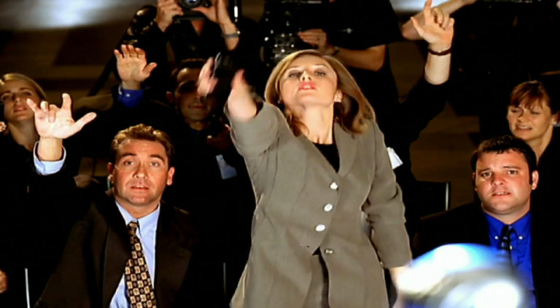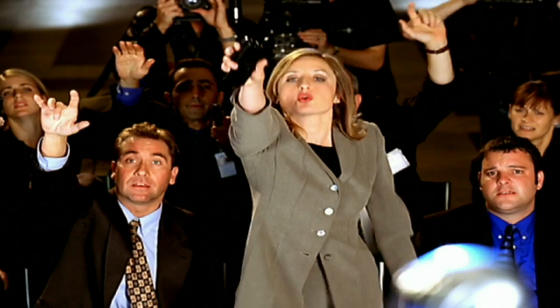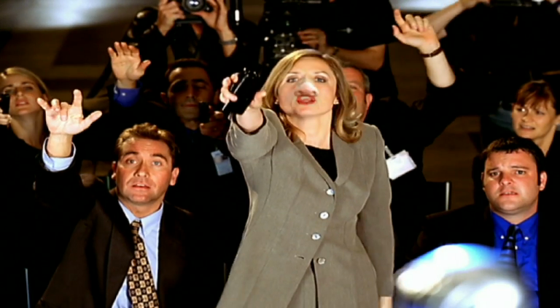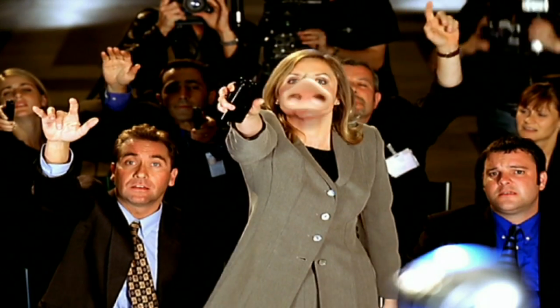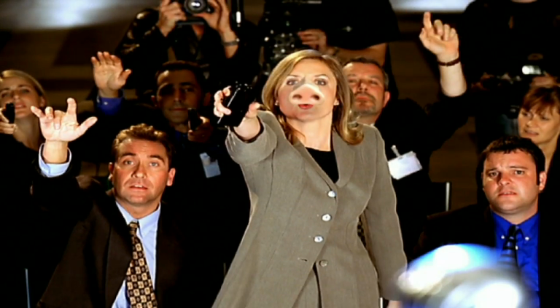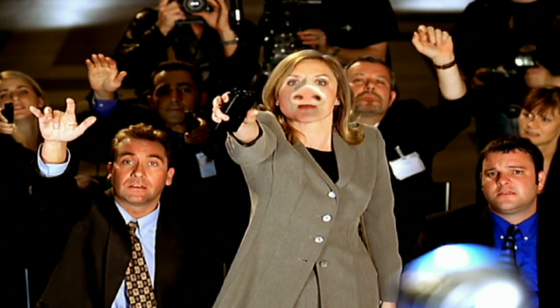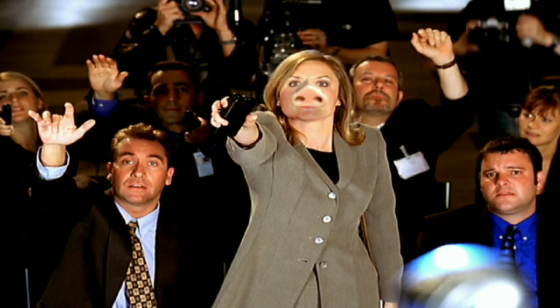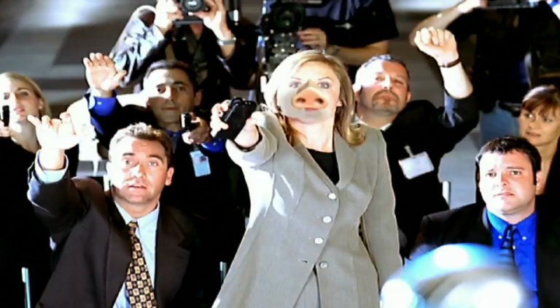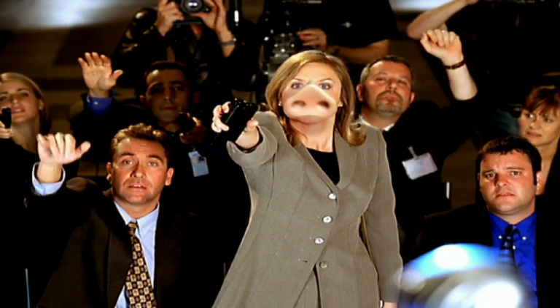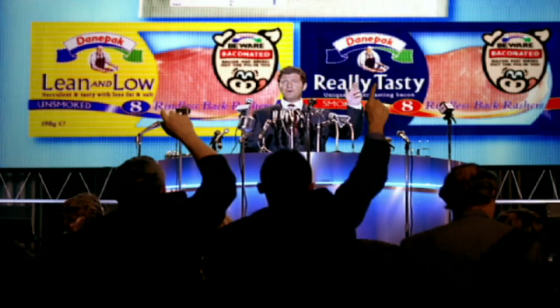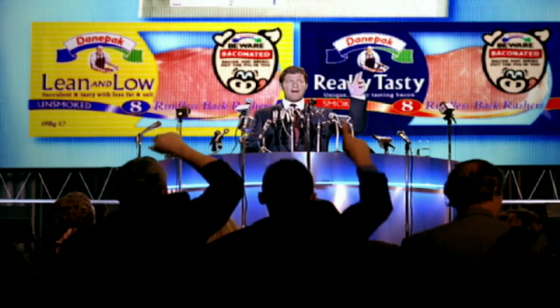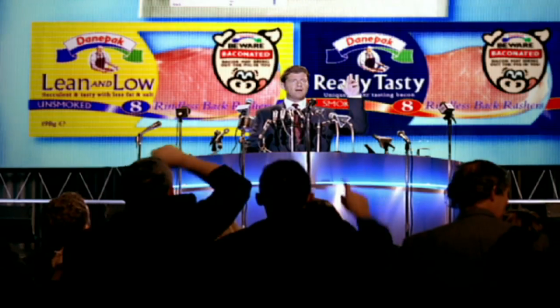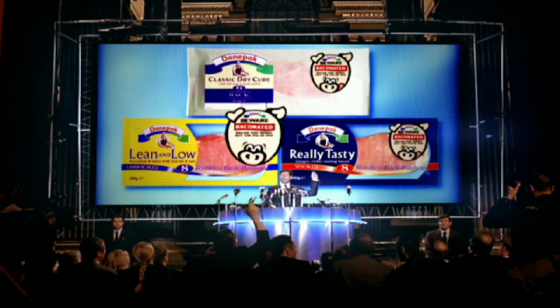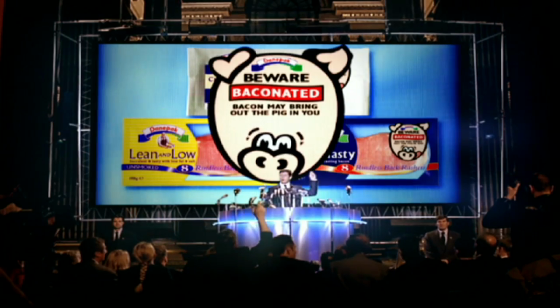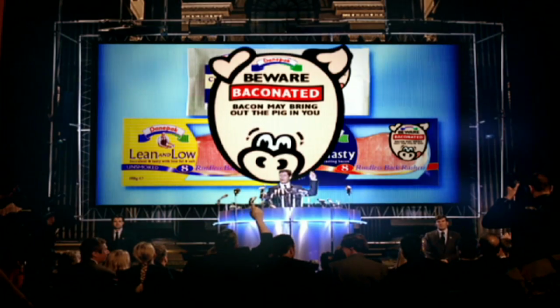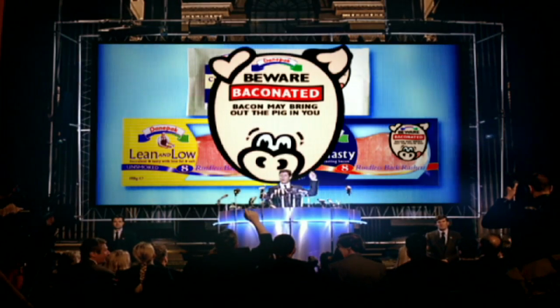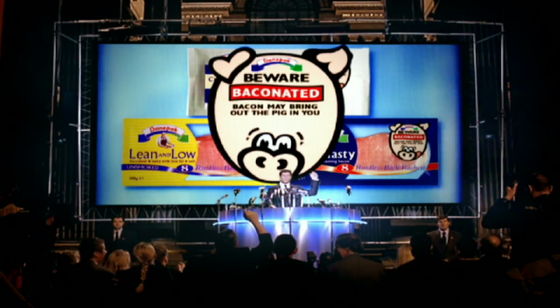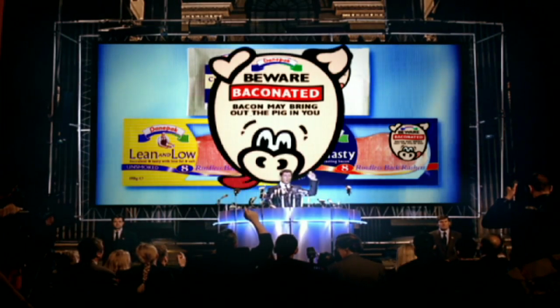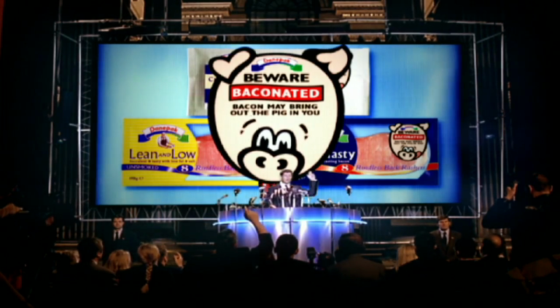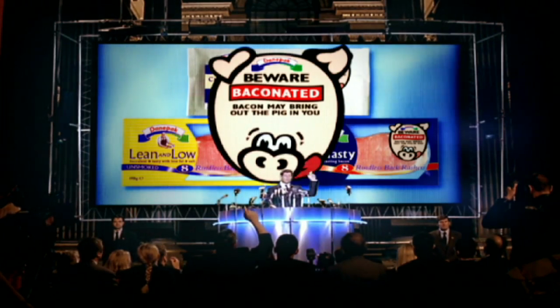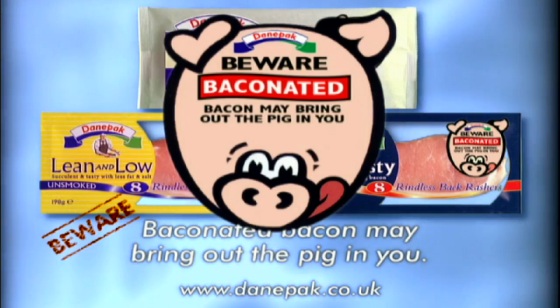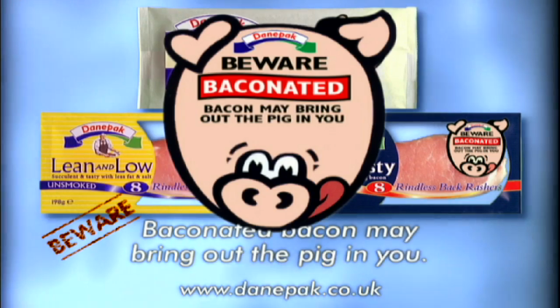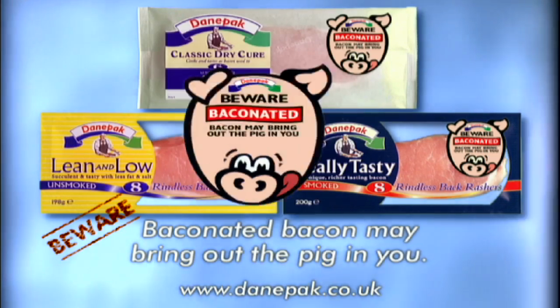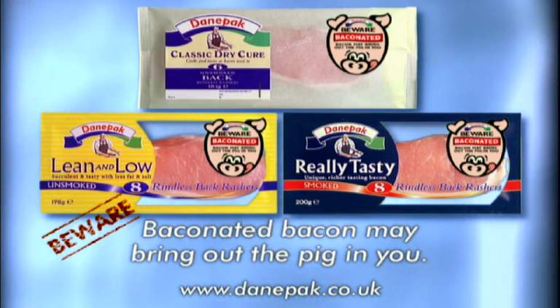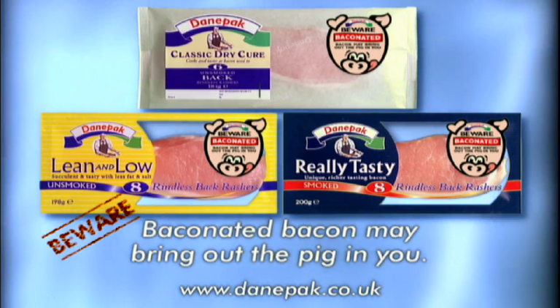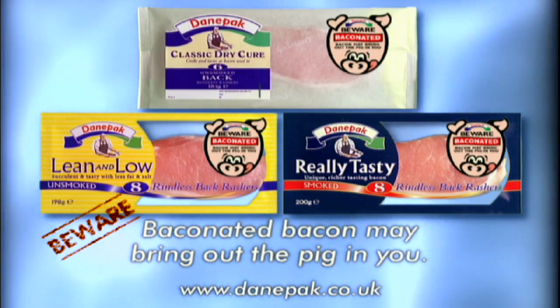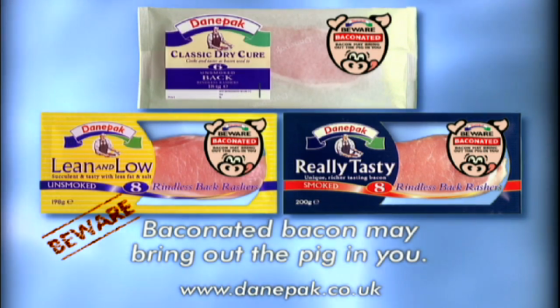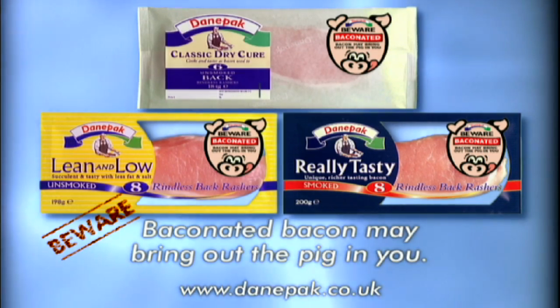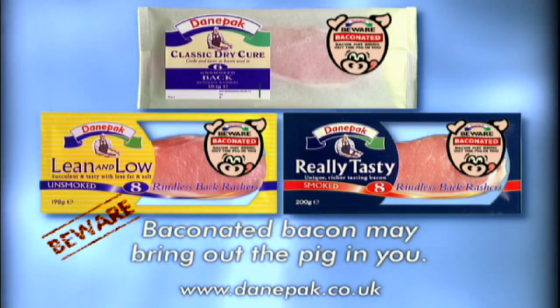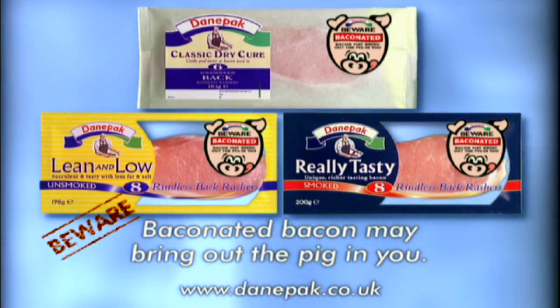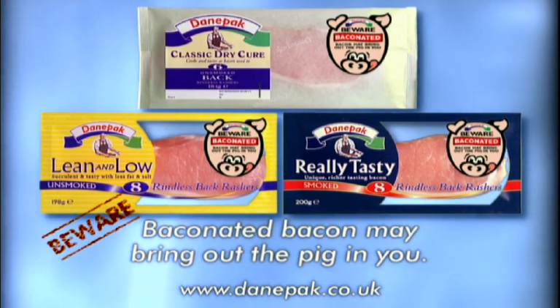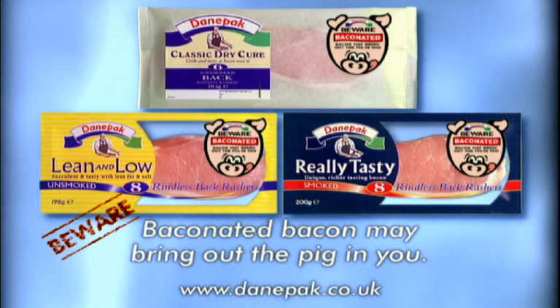So what are you going to do about it? Every pack will now carry this warning: Beware, Baconated Bacon may bring out the pig in you.